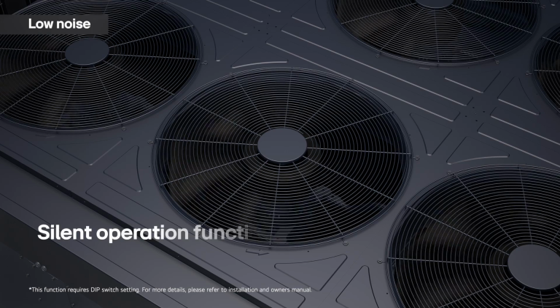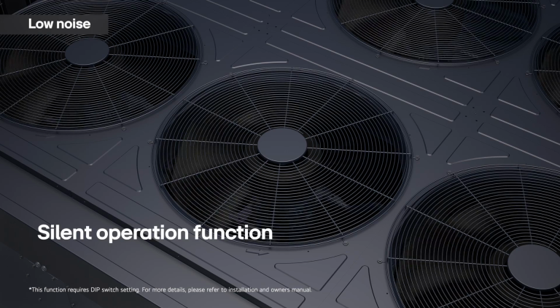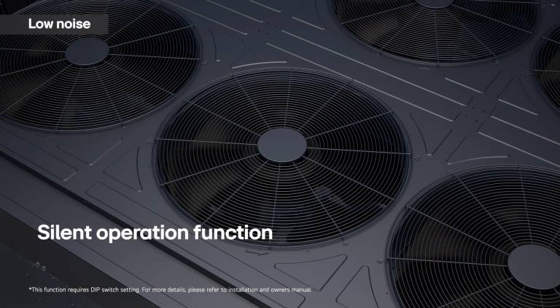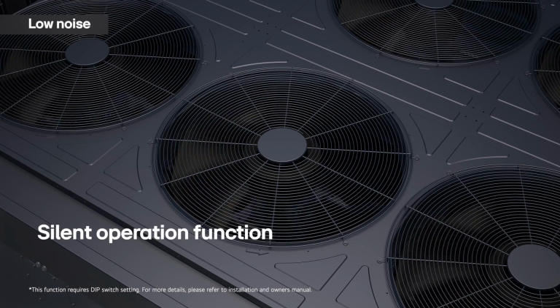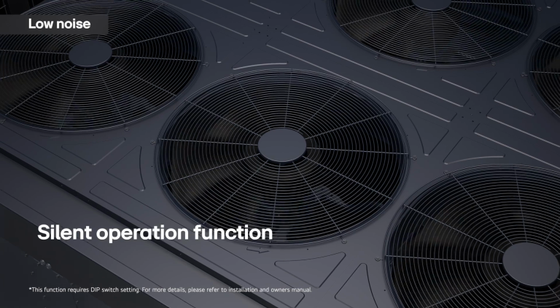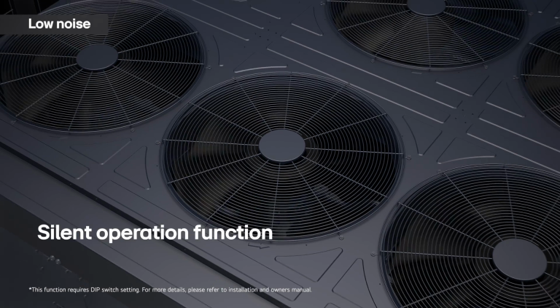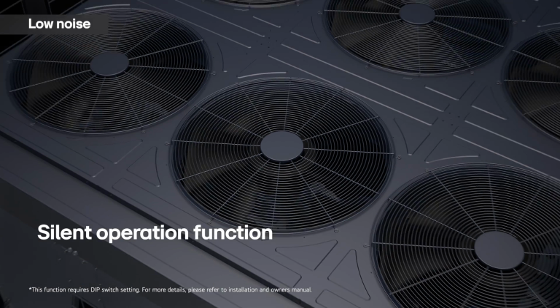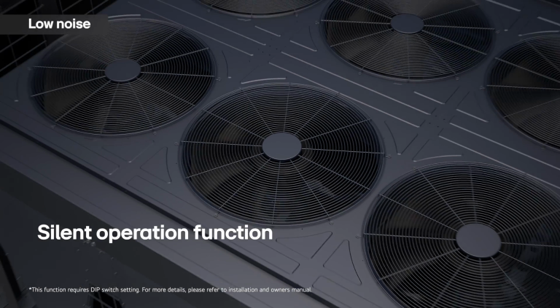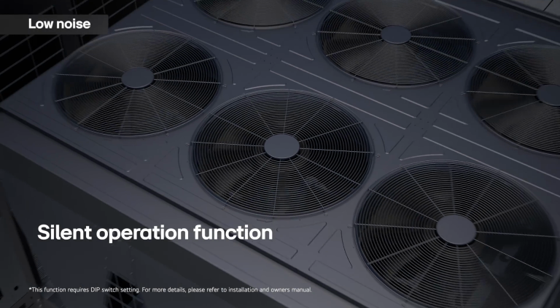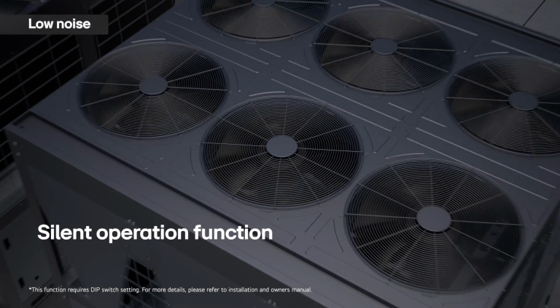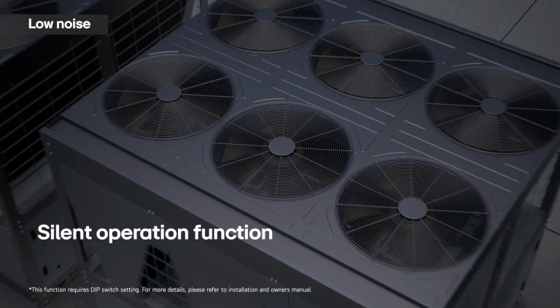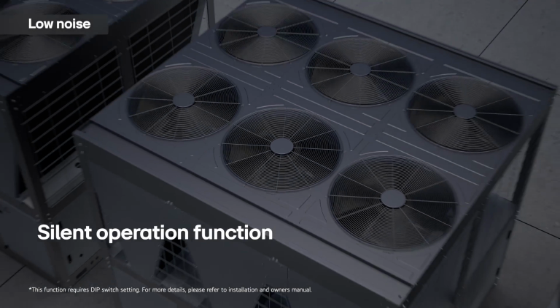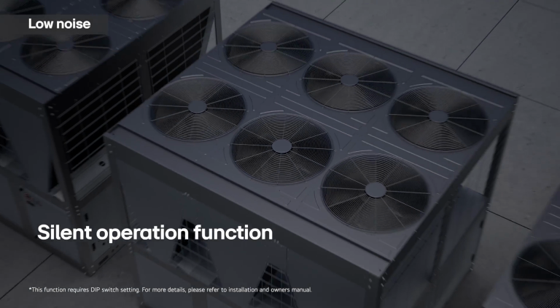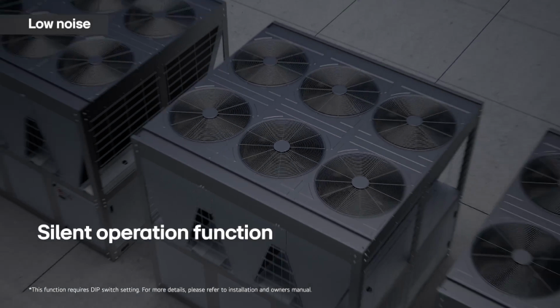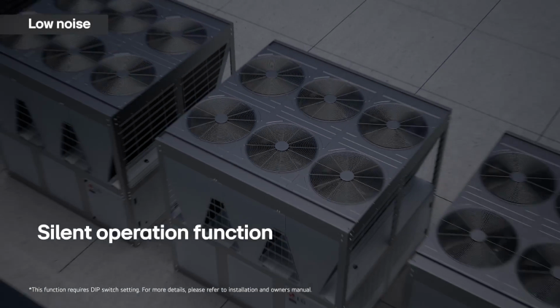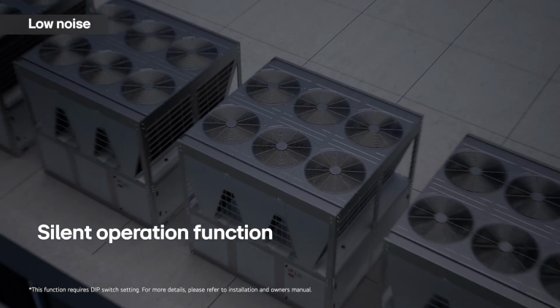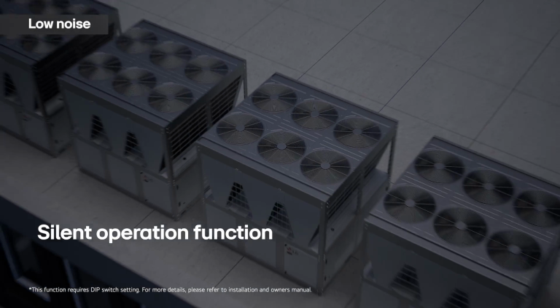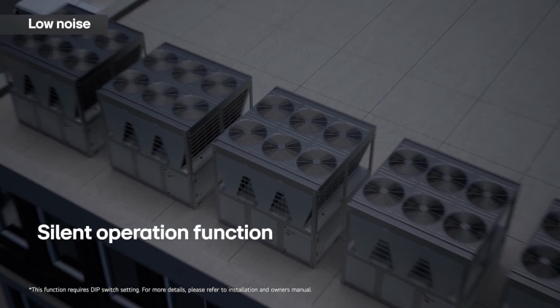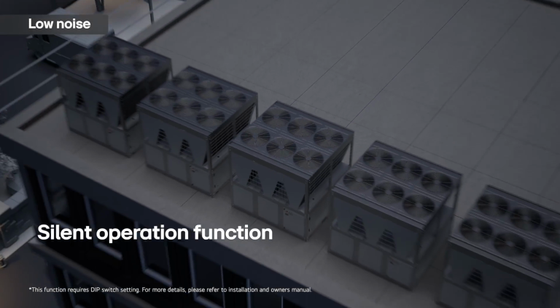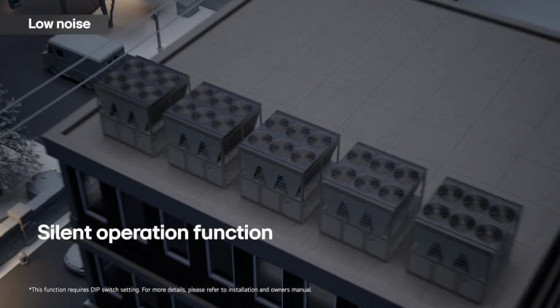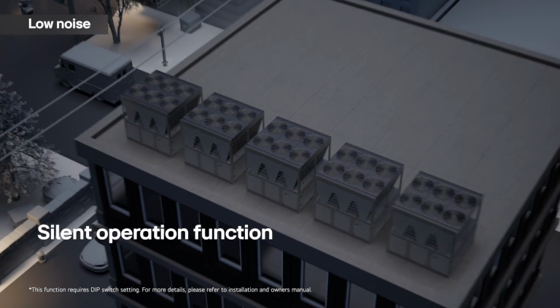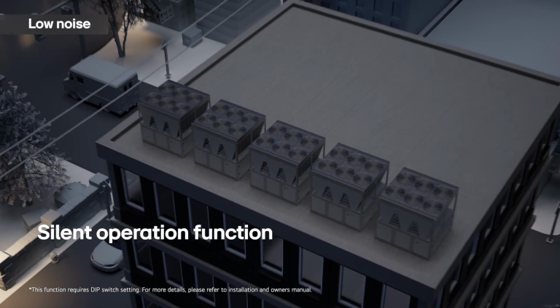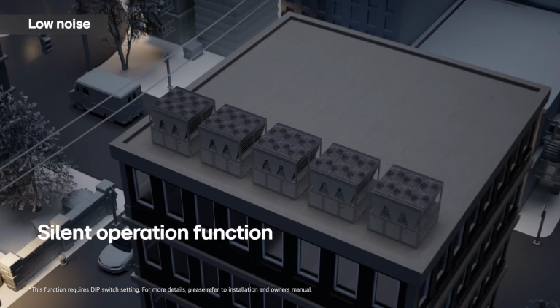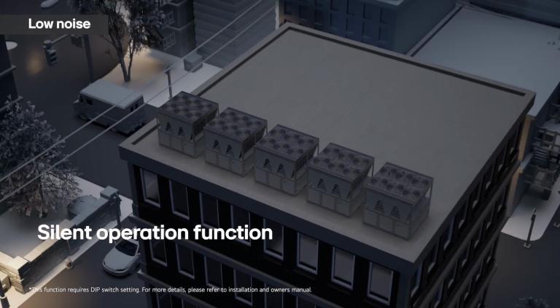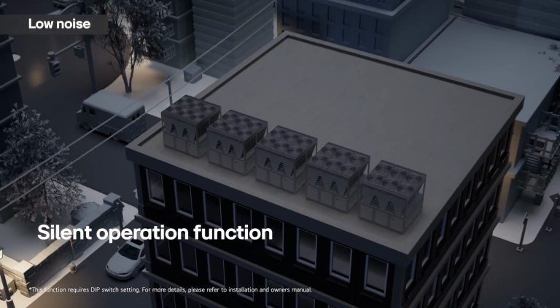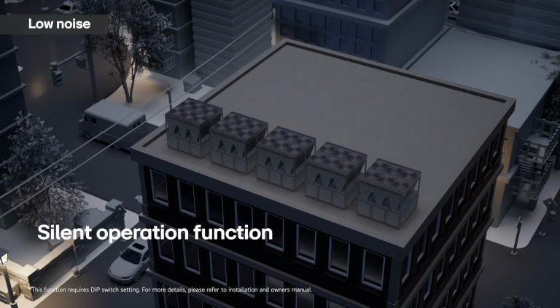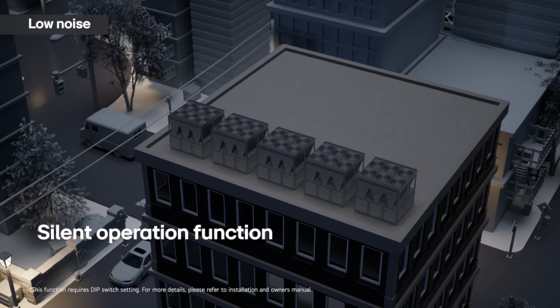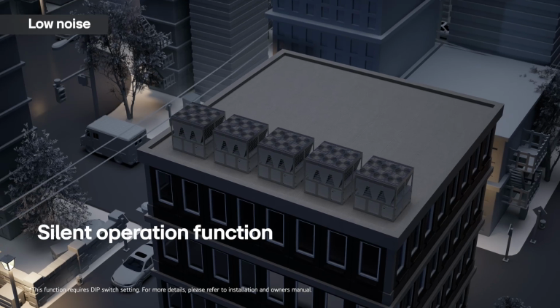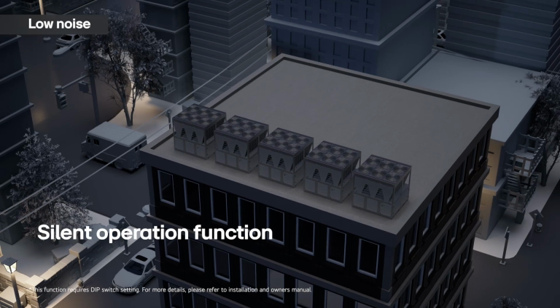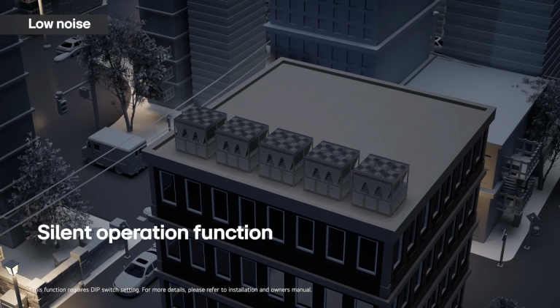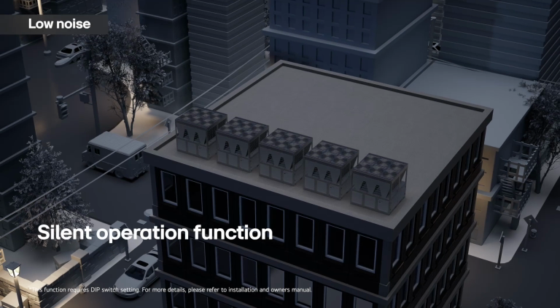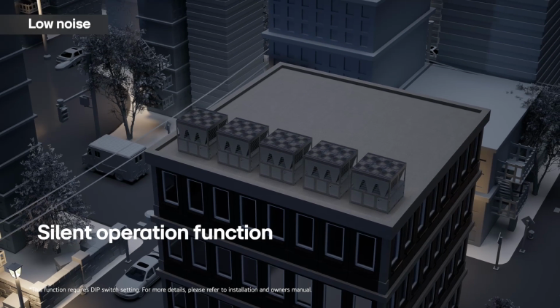The silent operation function further reduces noise by adjusting the fan's RPM during nighttime hours.